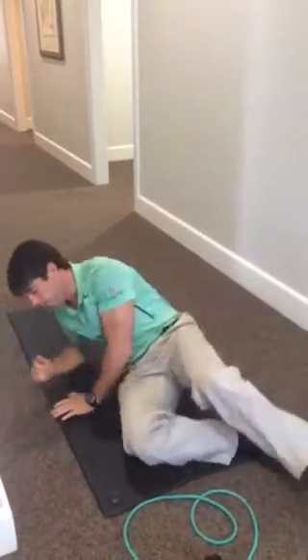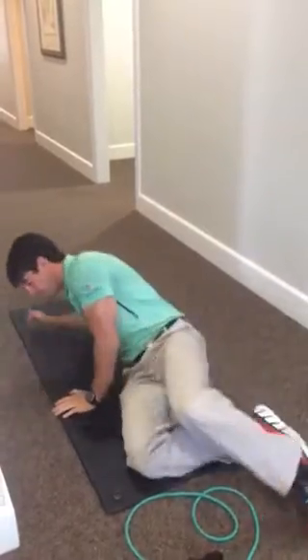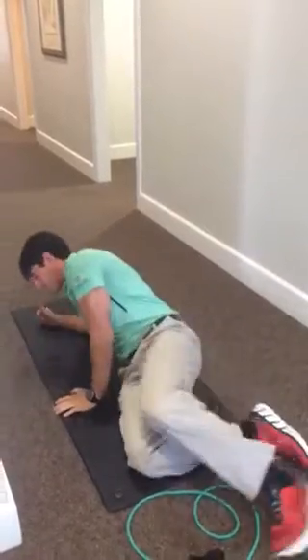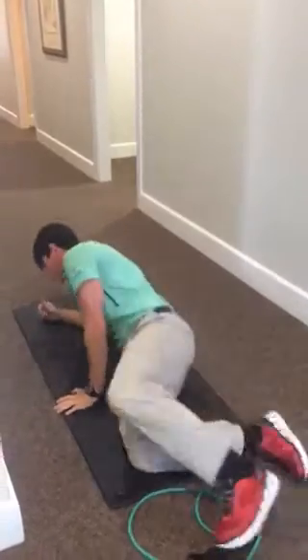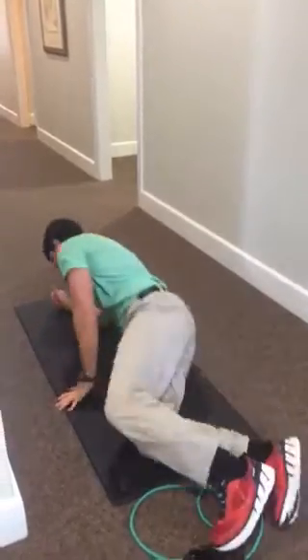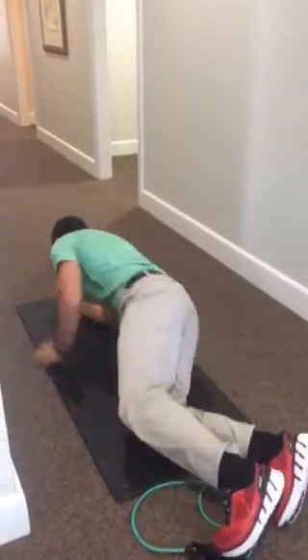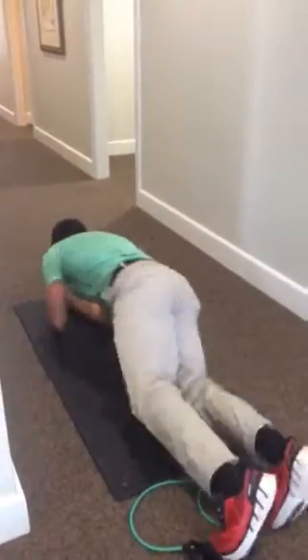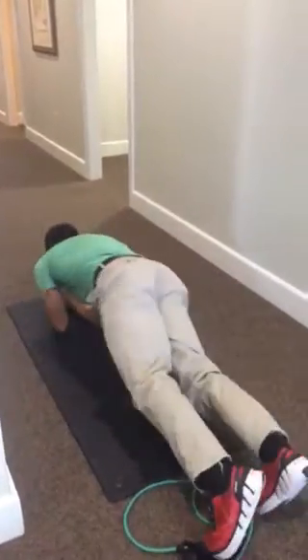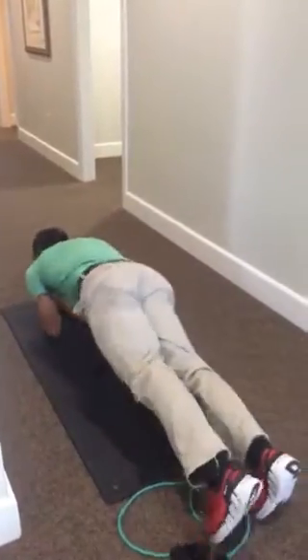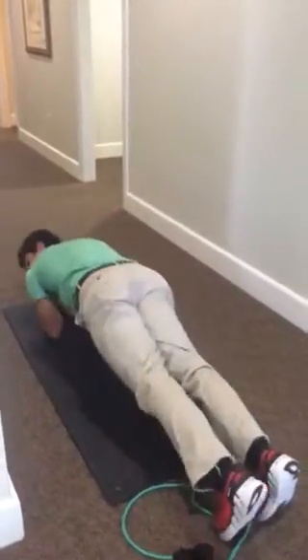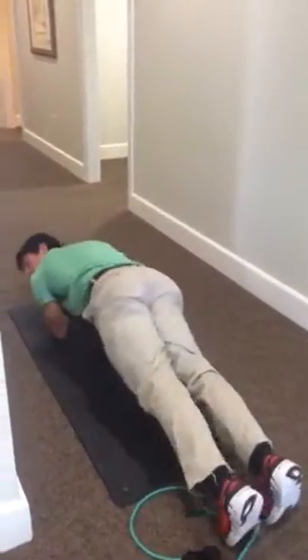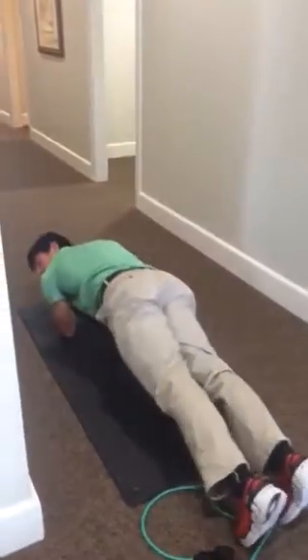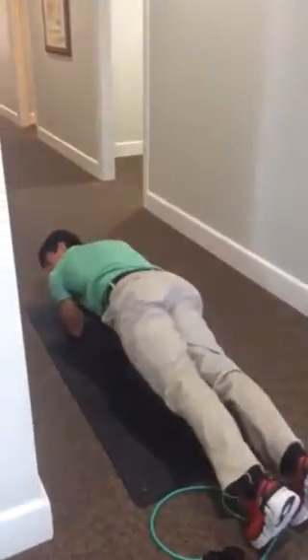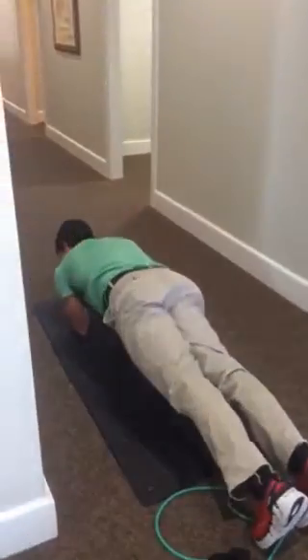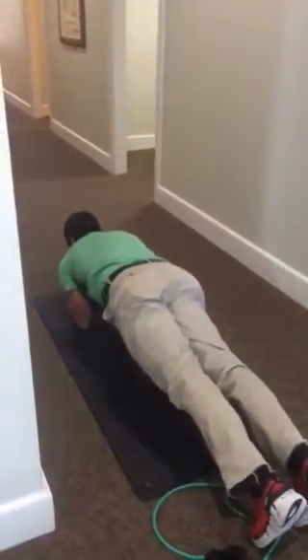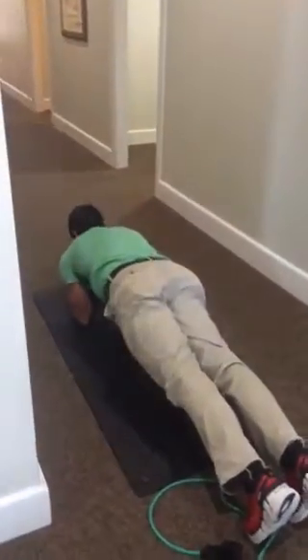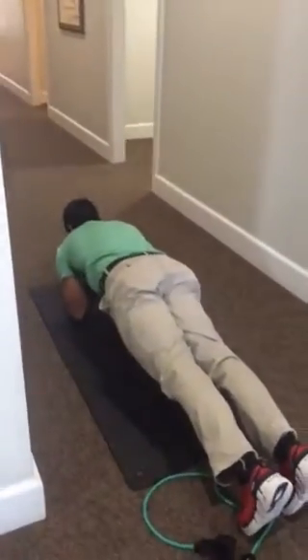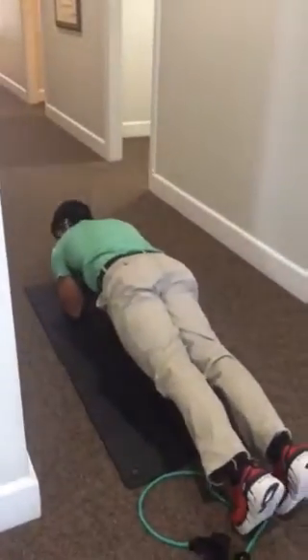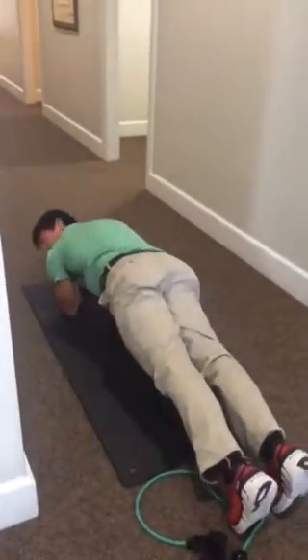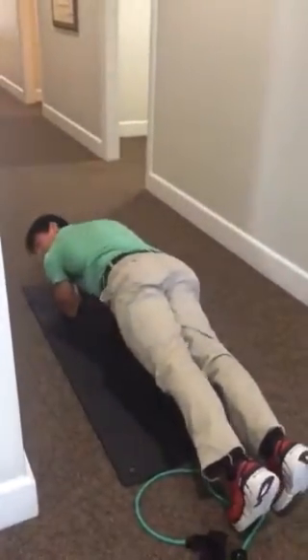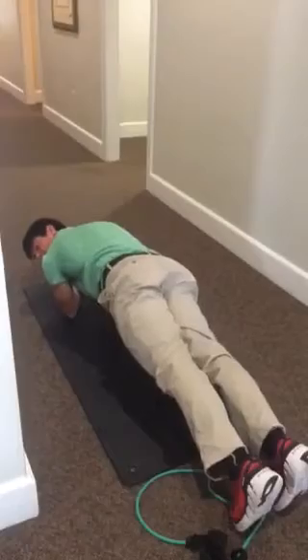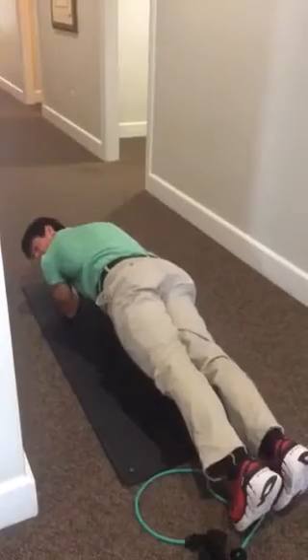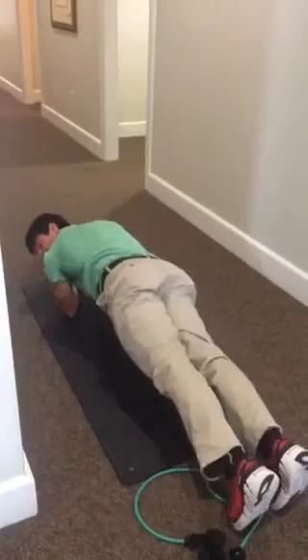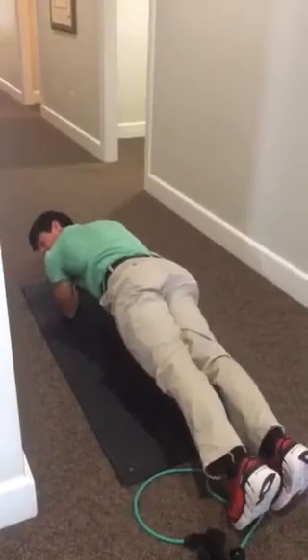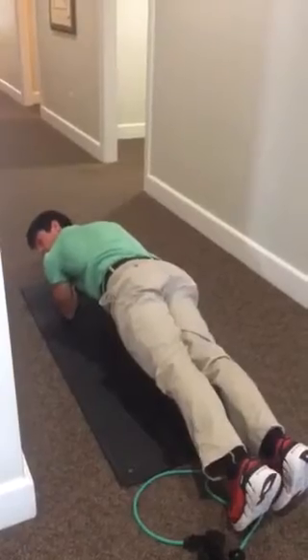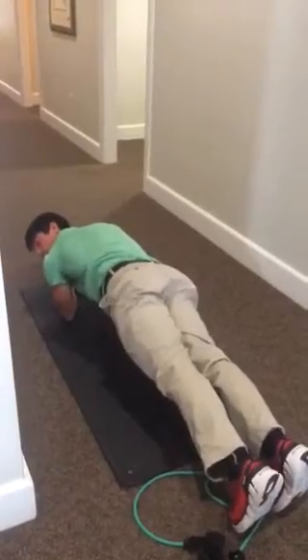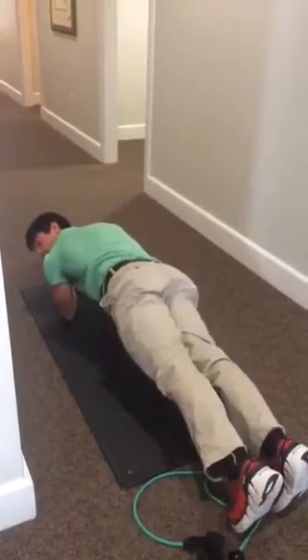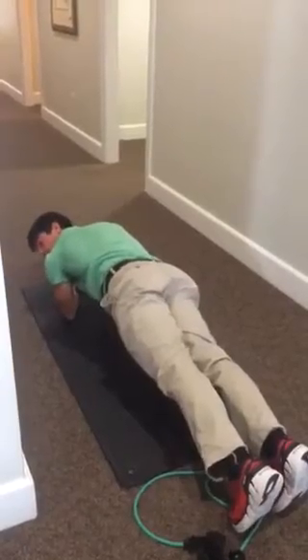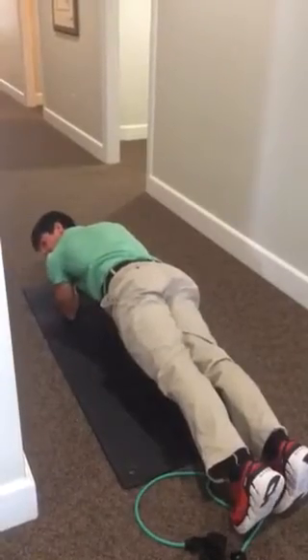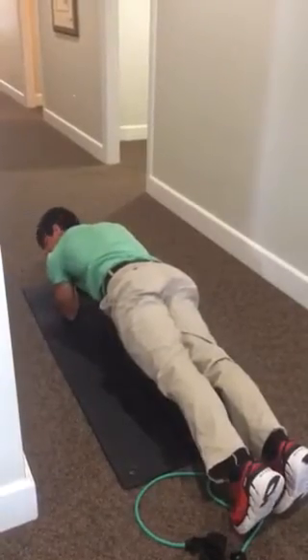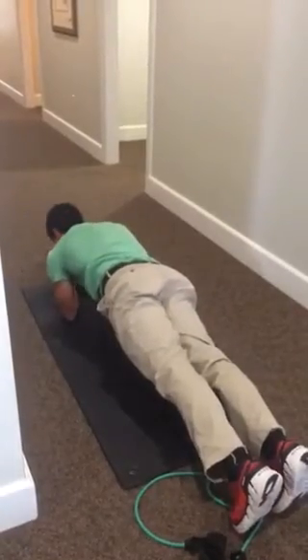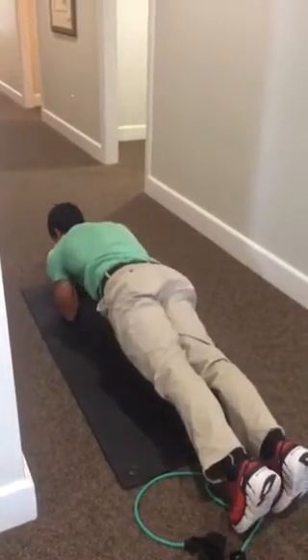Flip it over into plank. This is one minute — that's your goal.